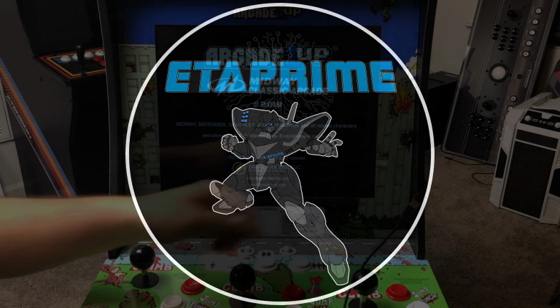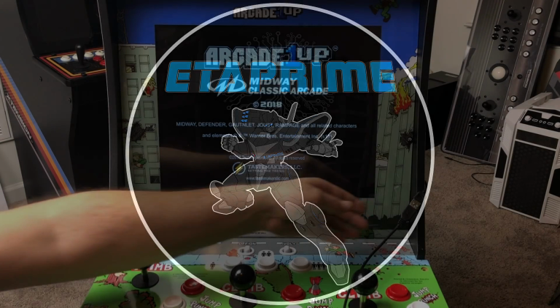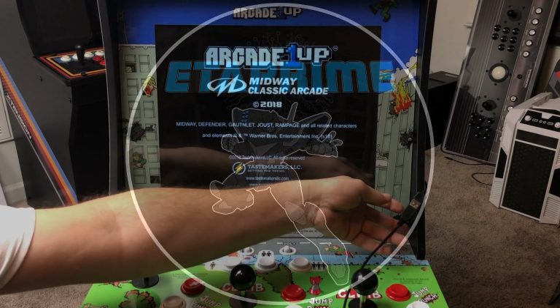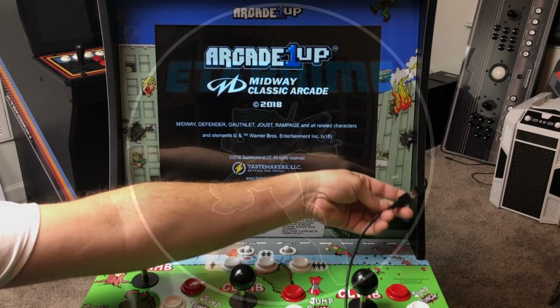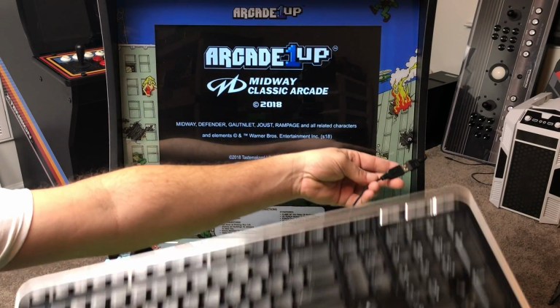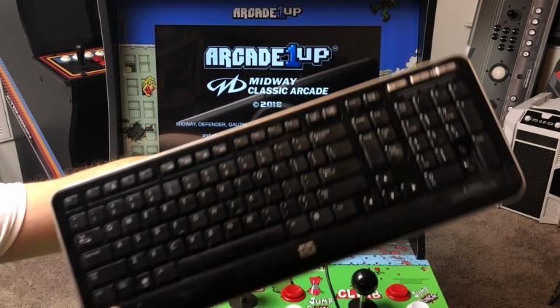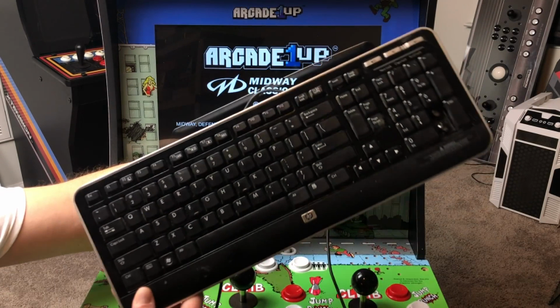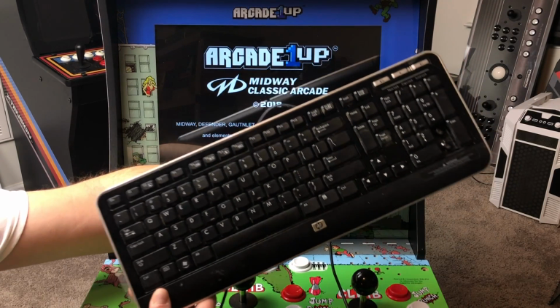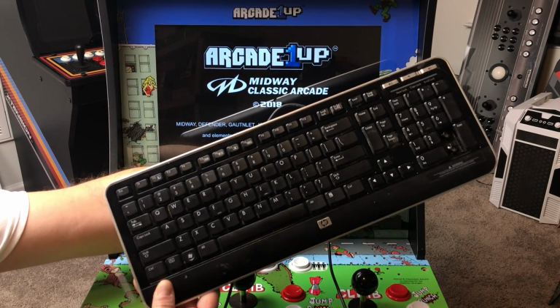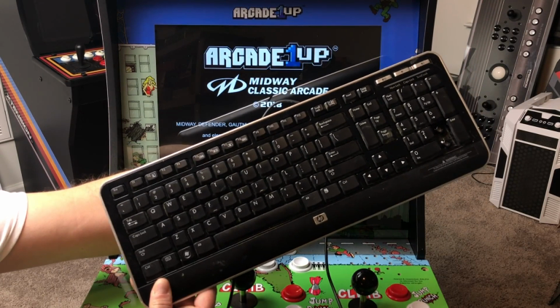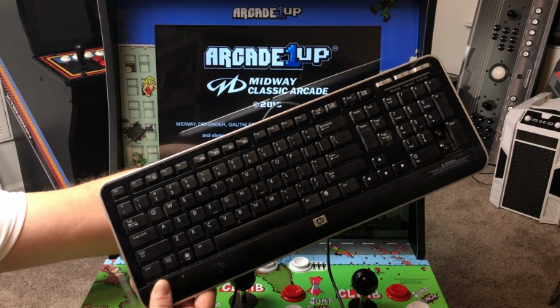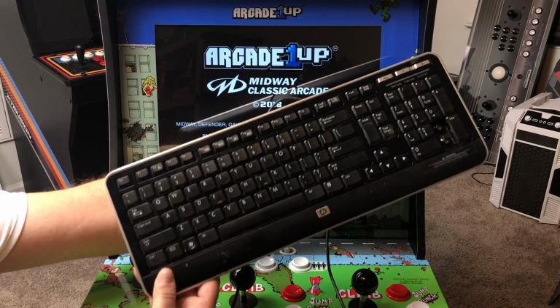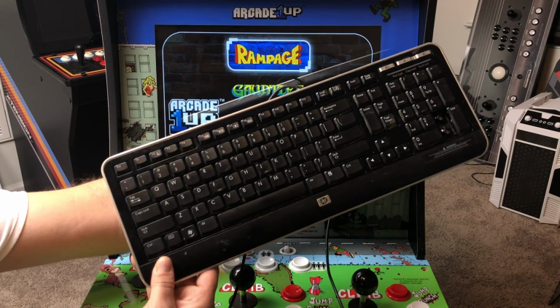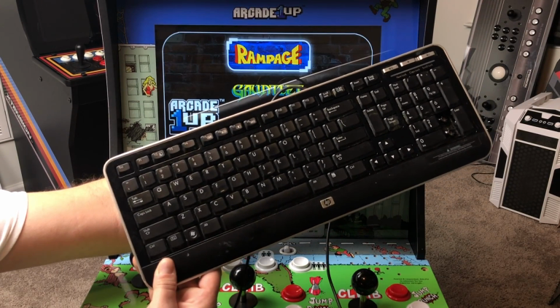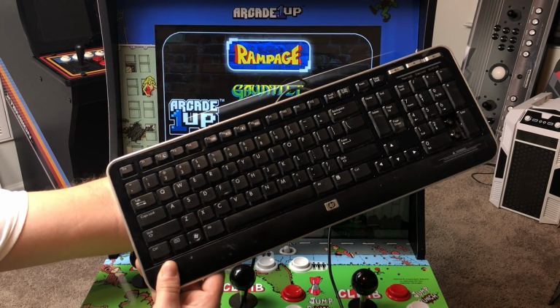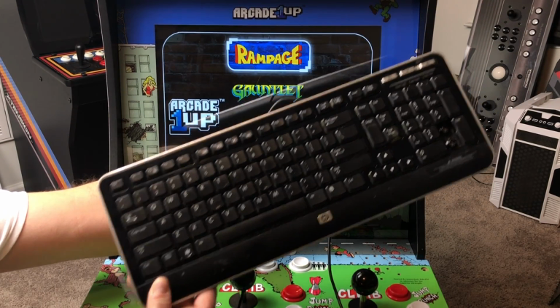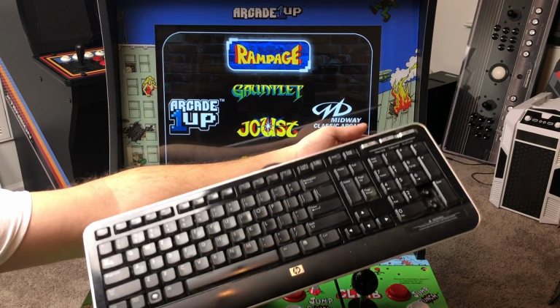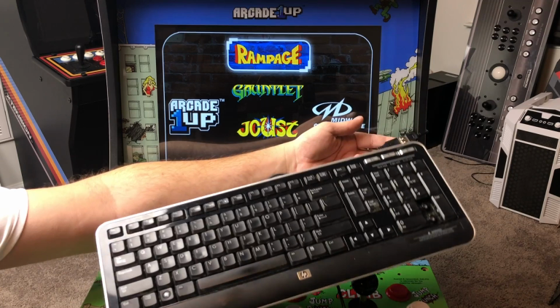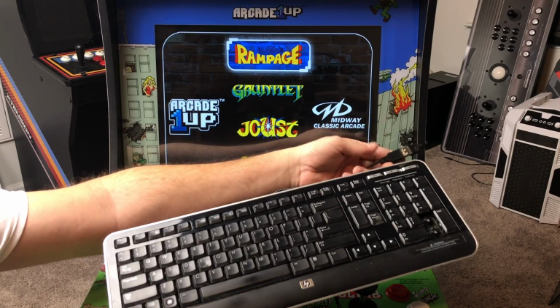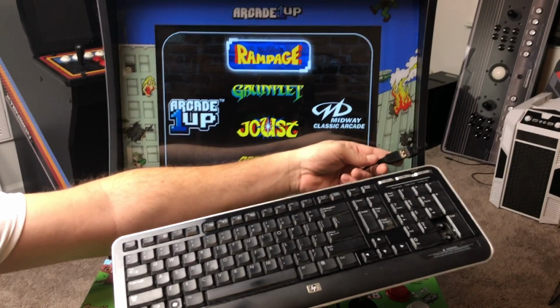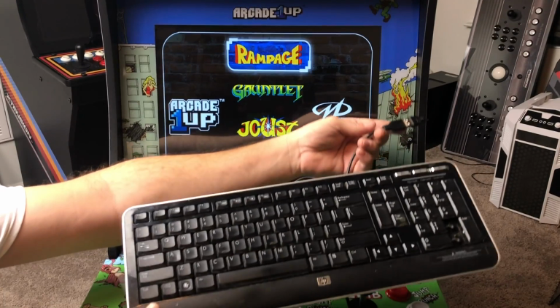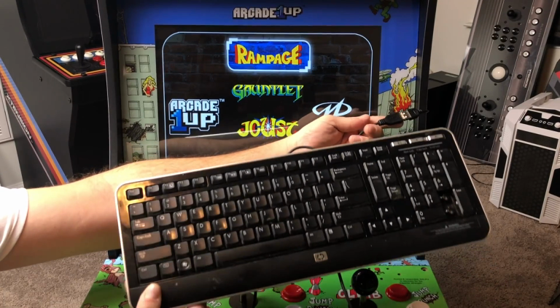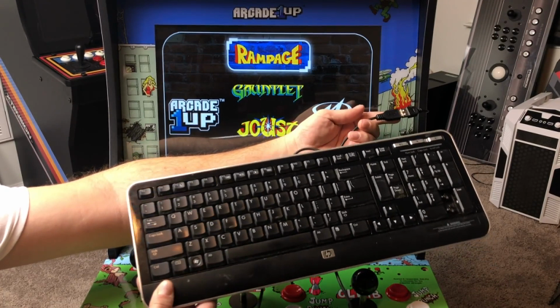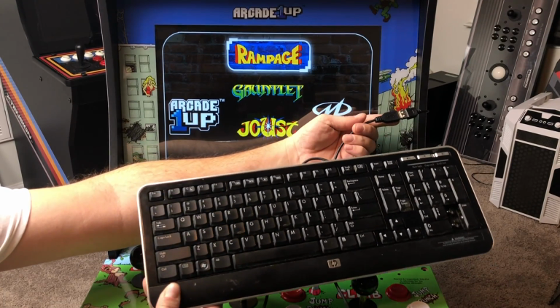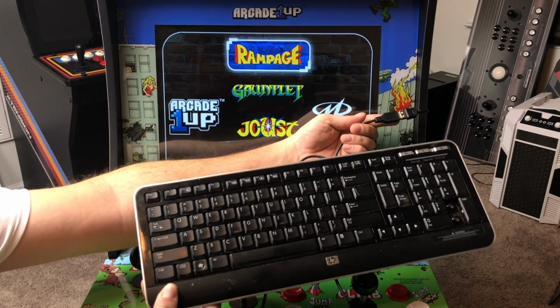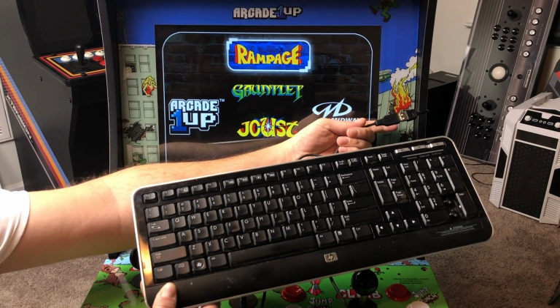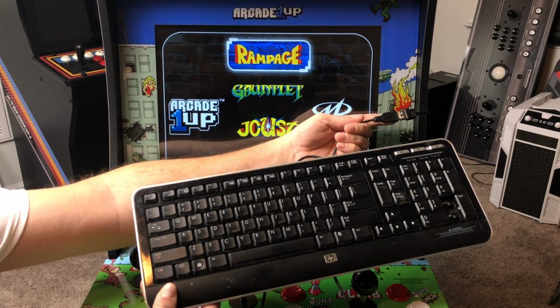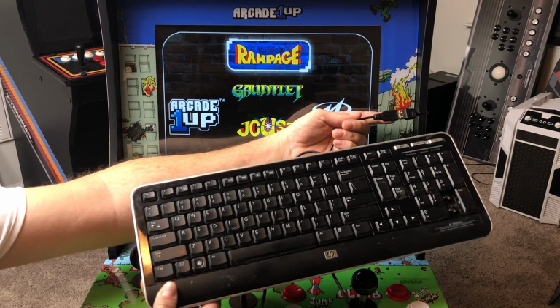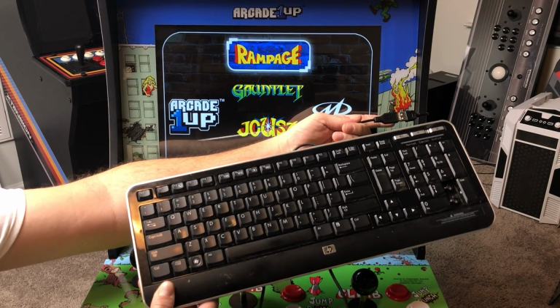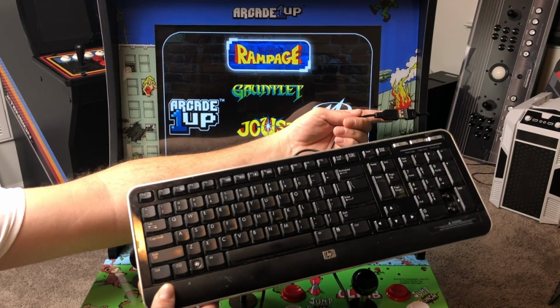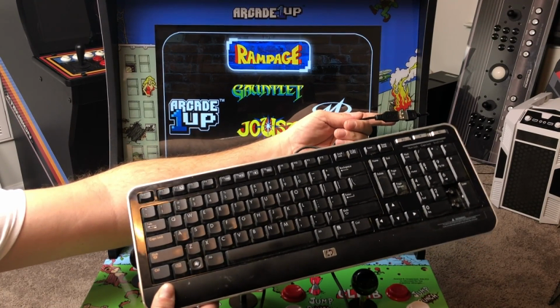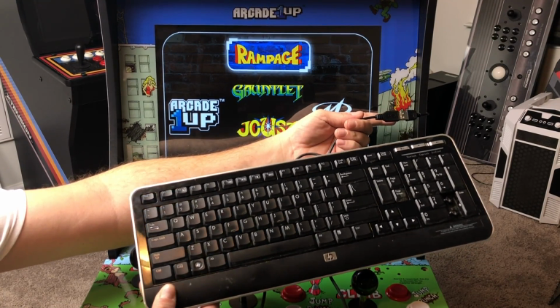What's going on guys? ZTA Prime back here again. Today I want to show you how to access the MAME menu on your Arcade 1UP machine.